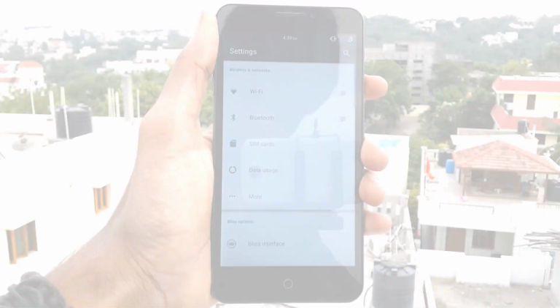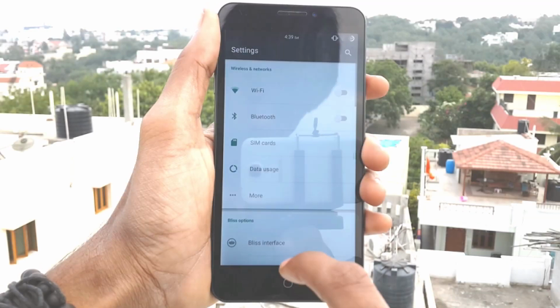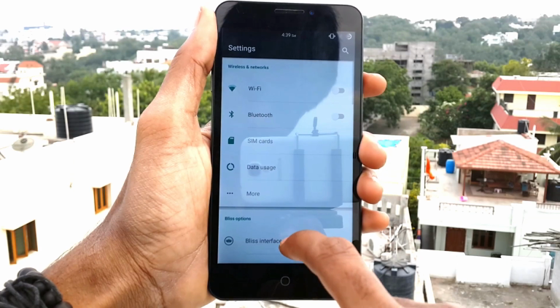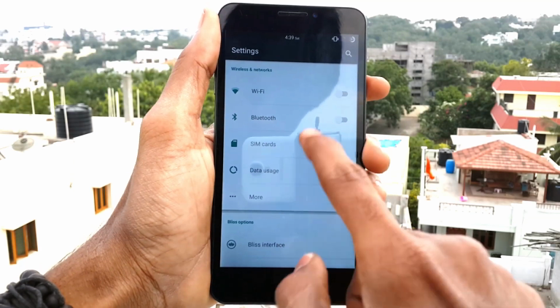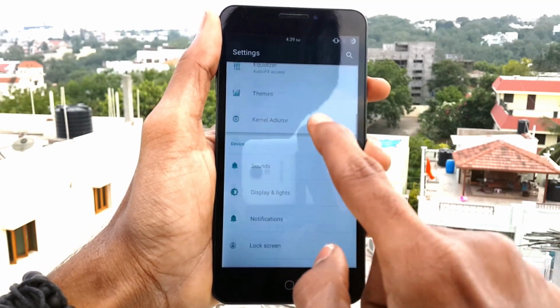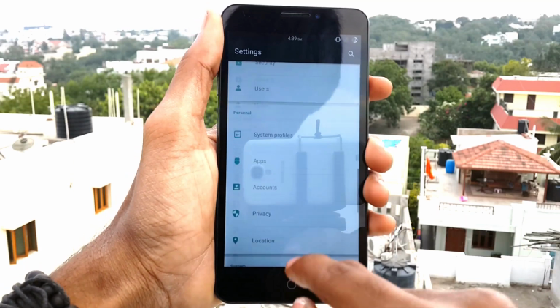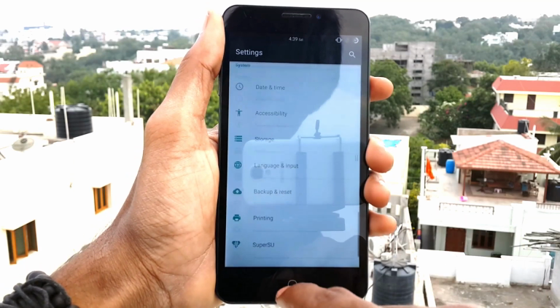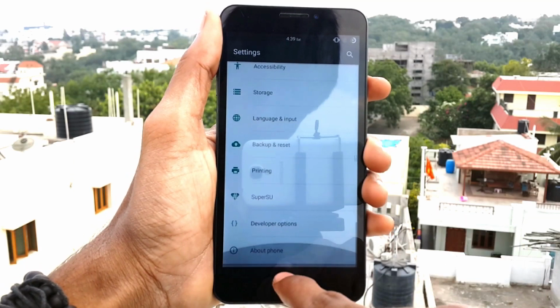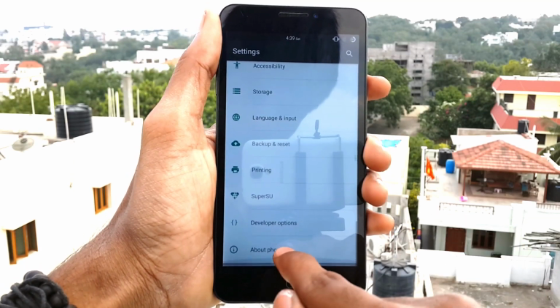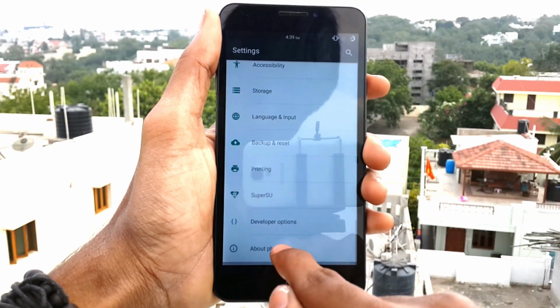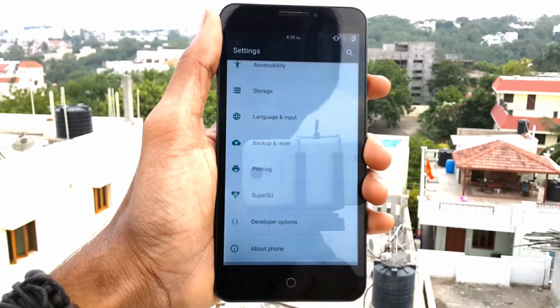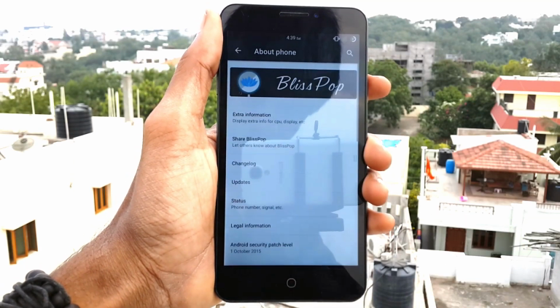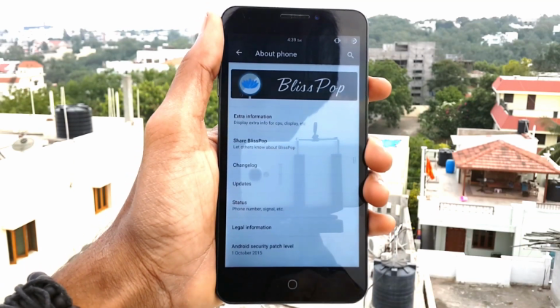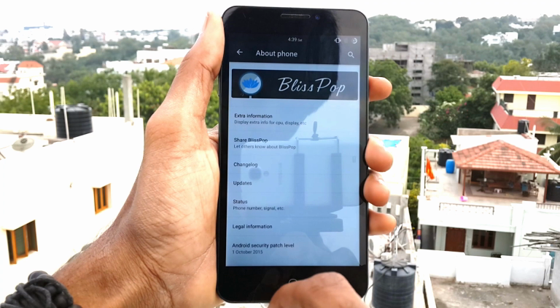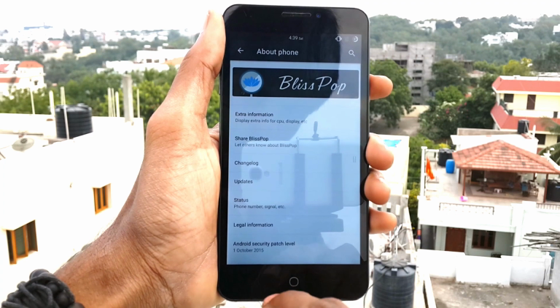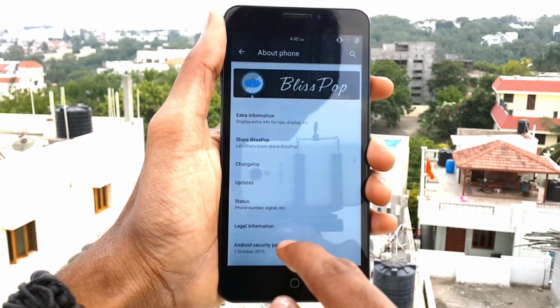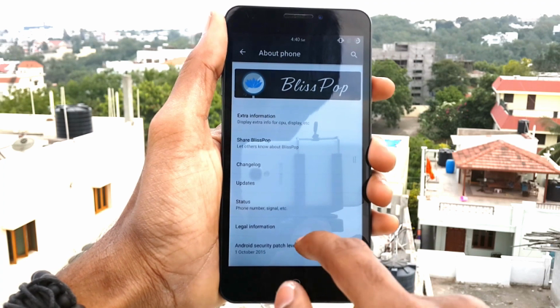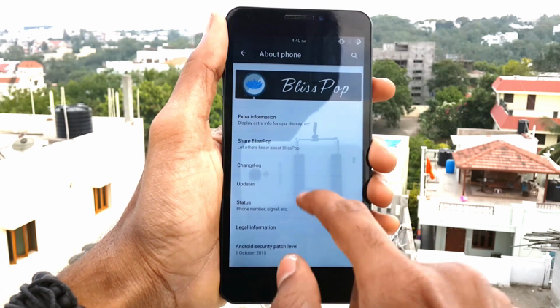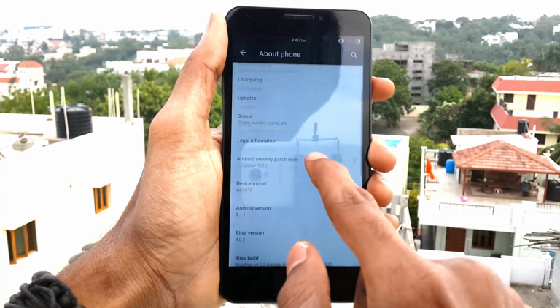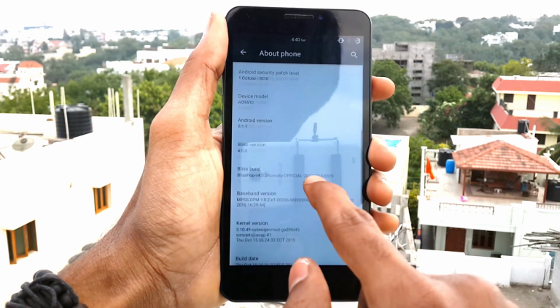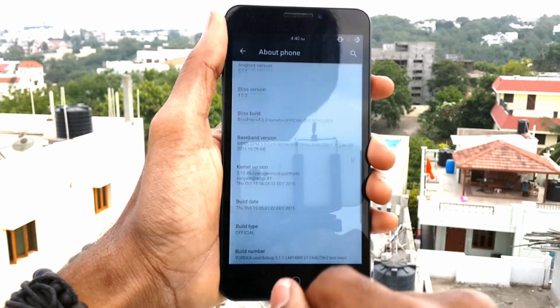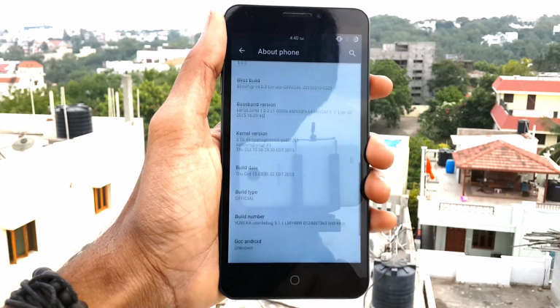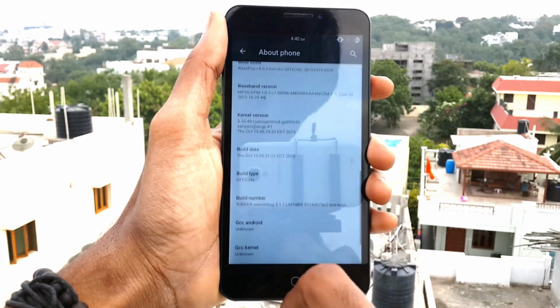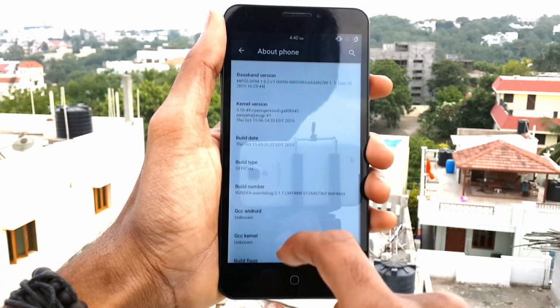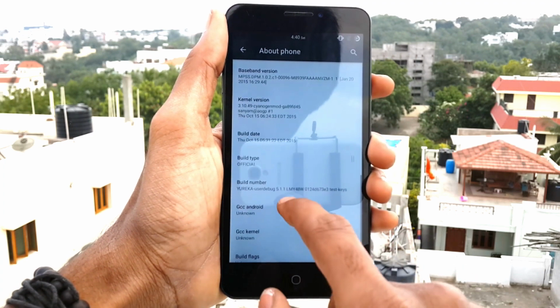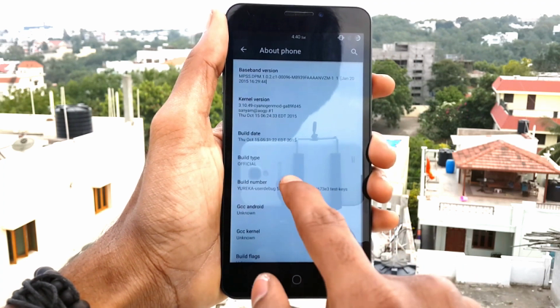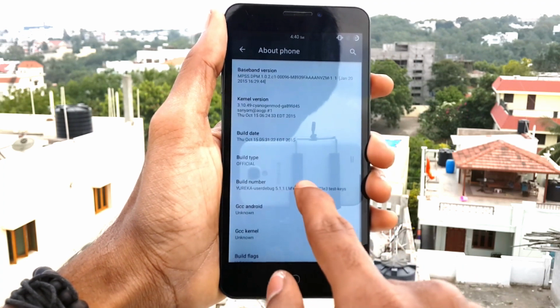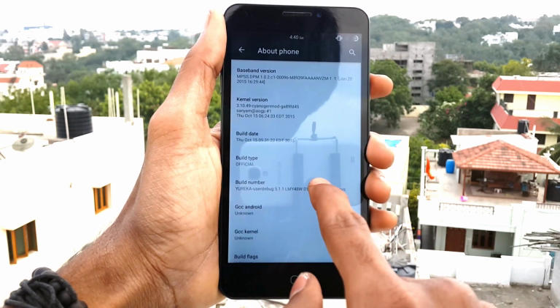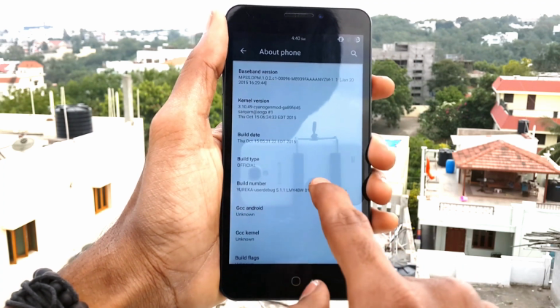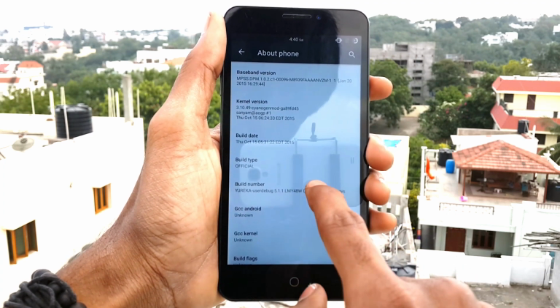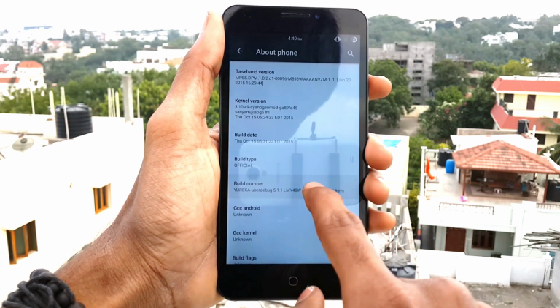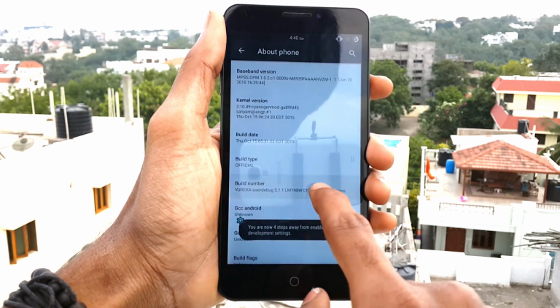Now go into Settings, click on About, and tap the build number 7 times to get the developer option.